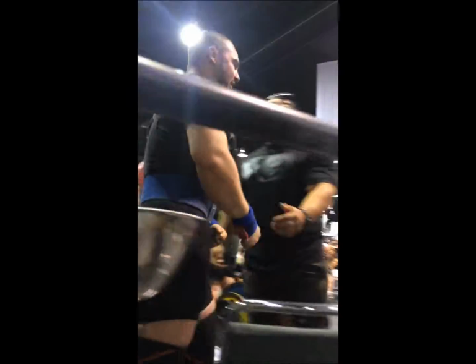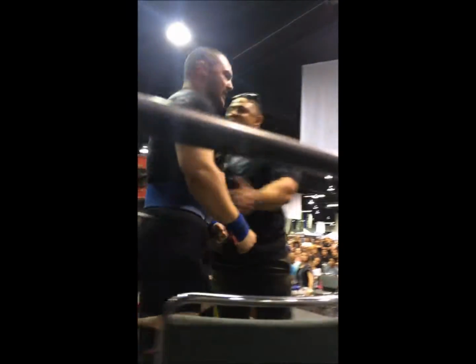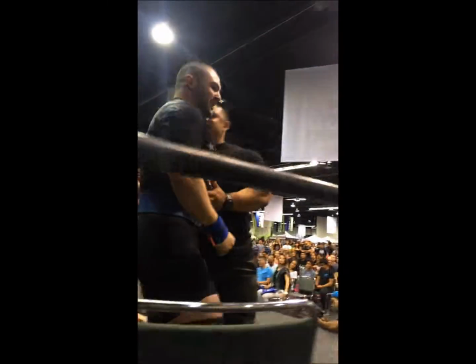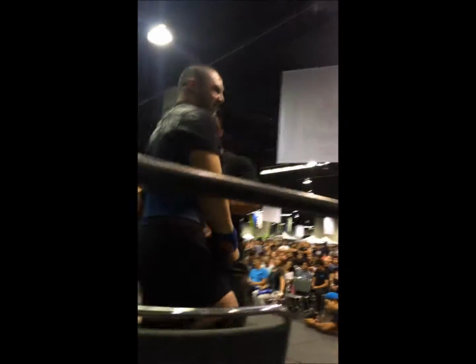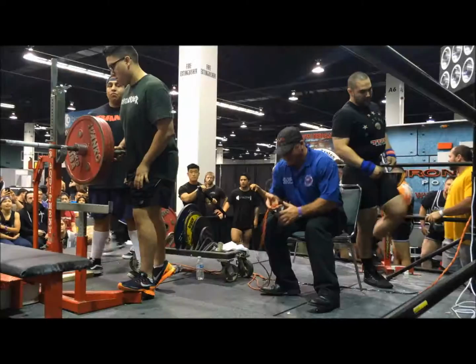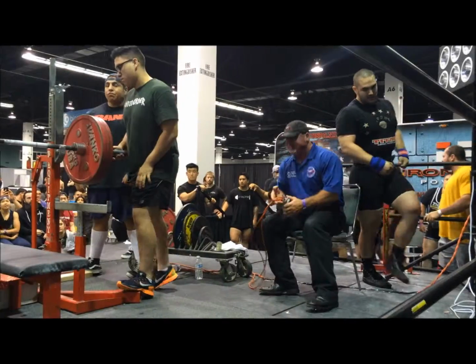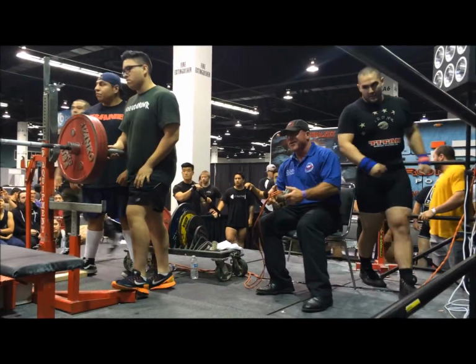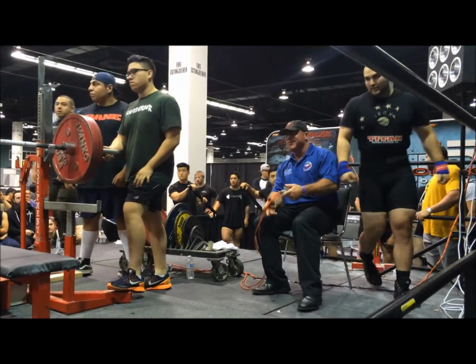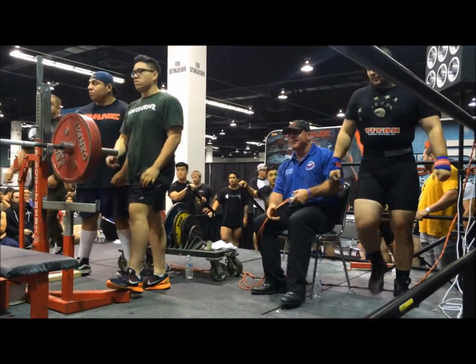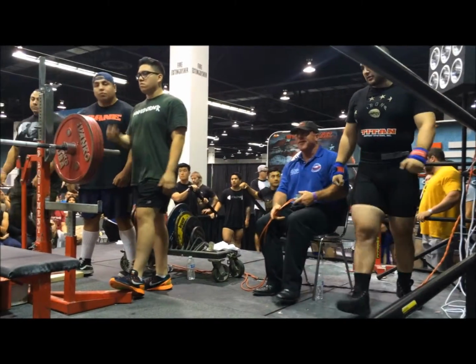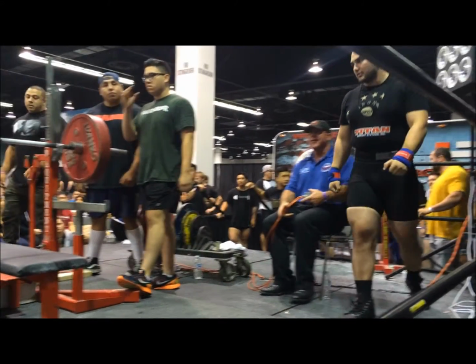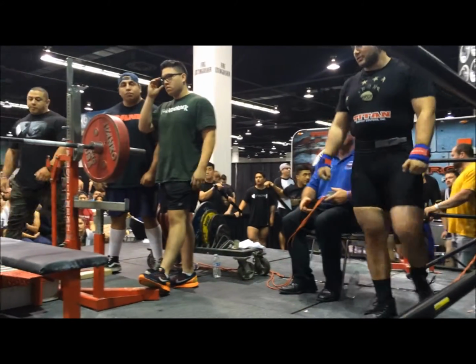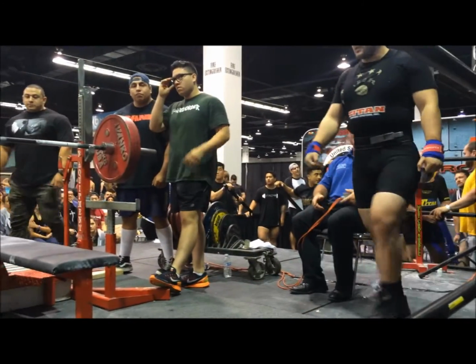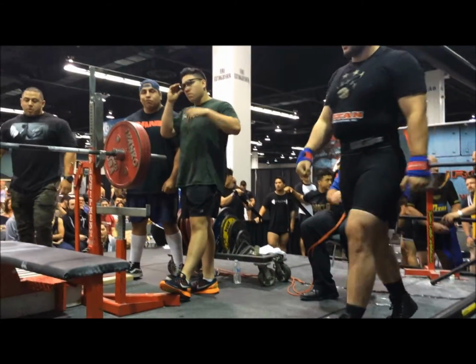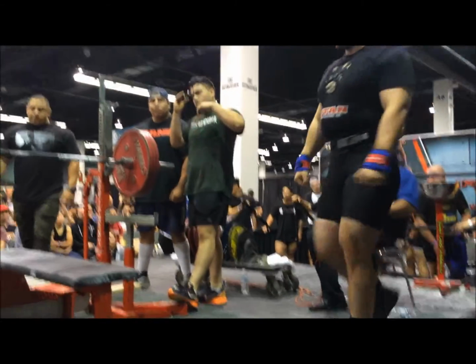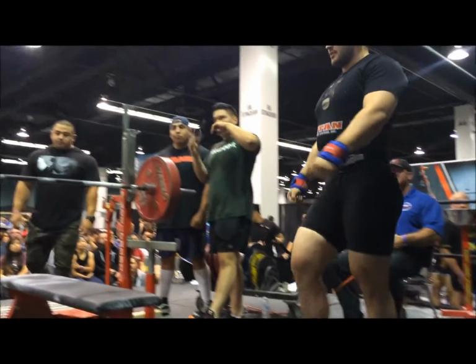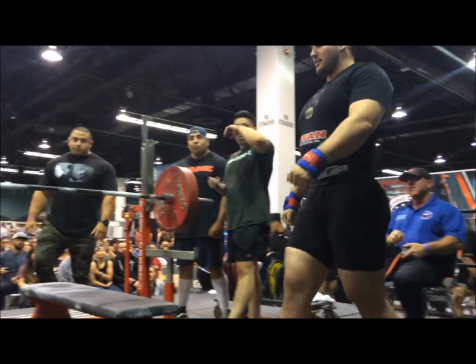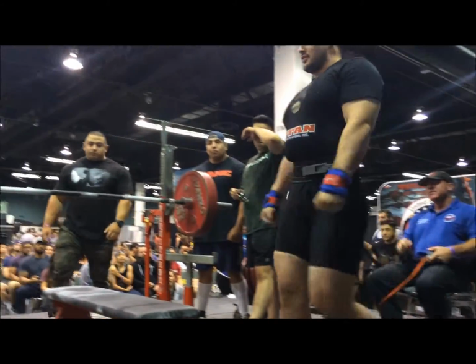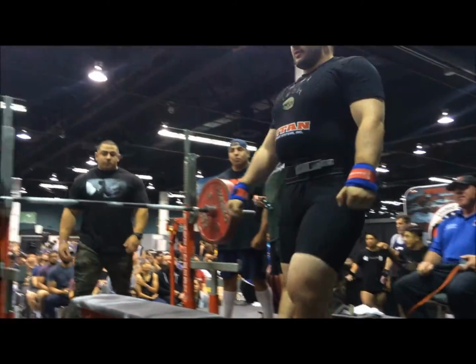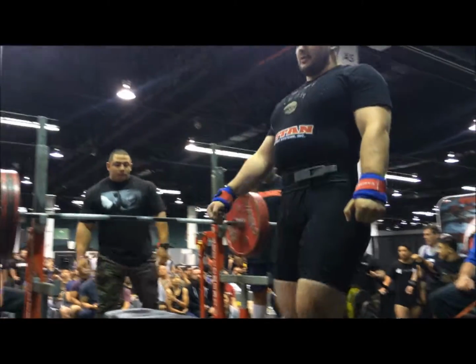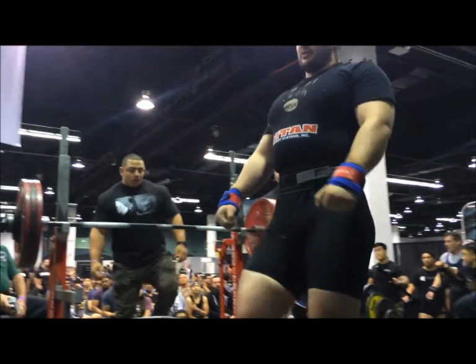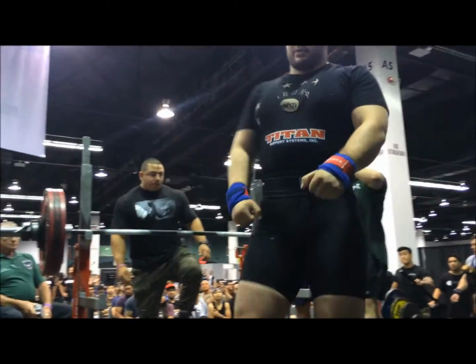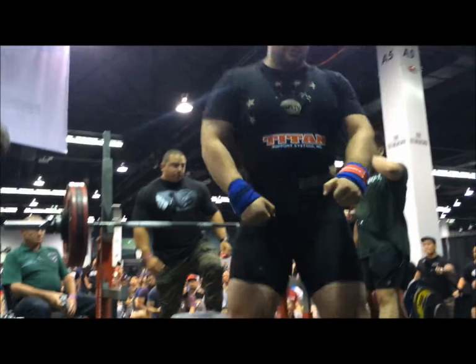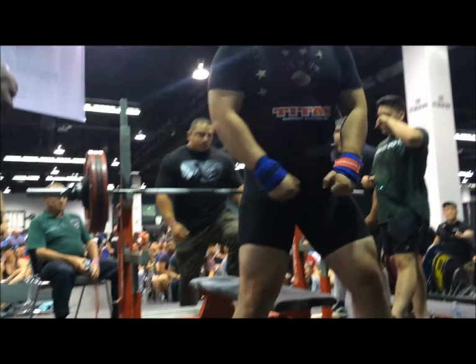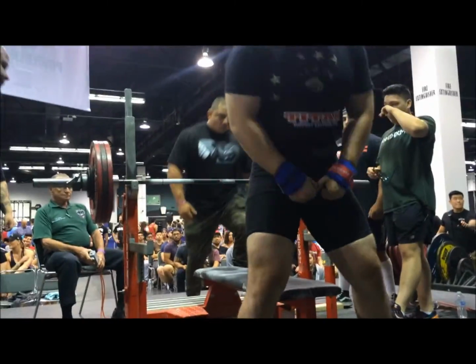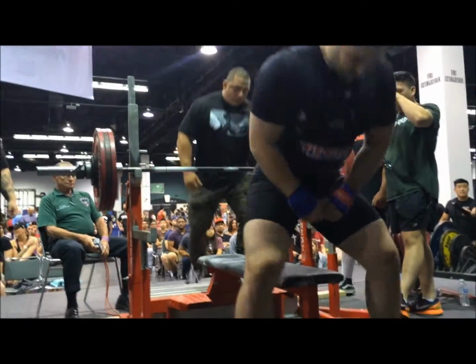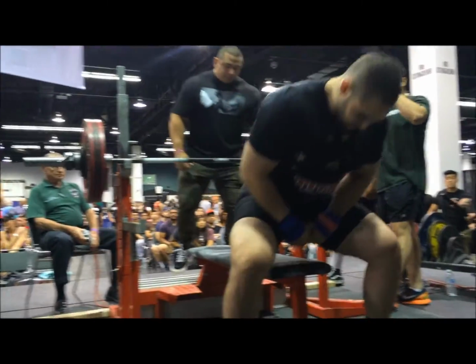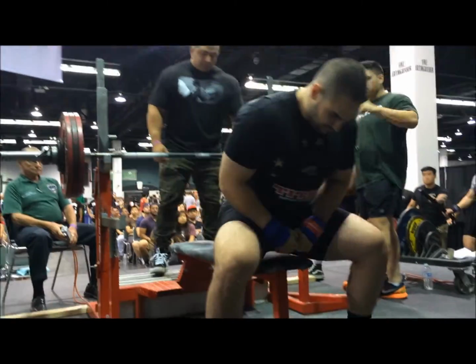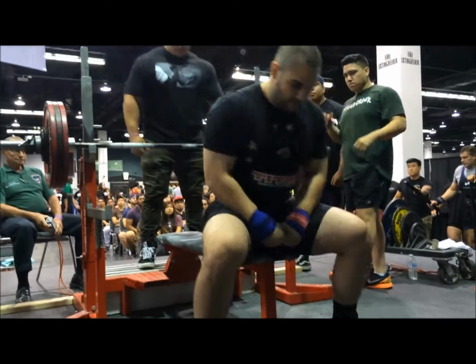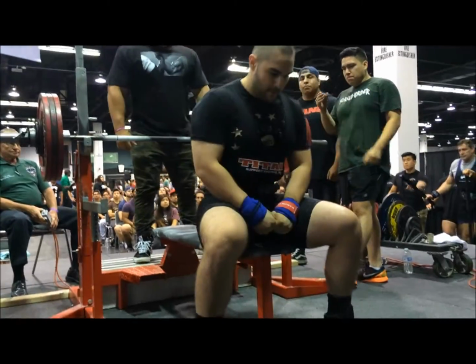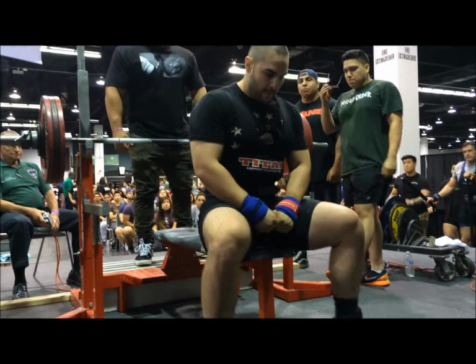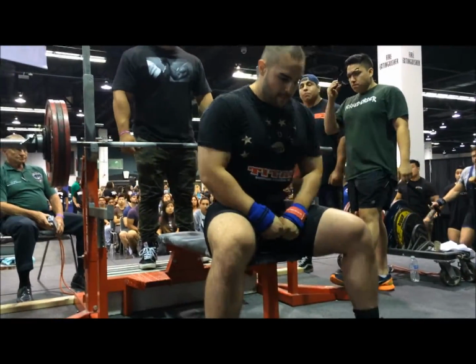Probably have more, but you want to stick to the plan and build the total. Here we go — bench press.